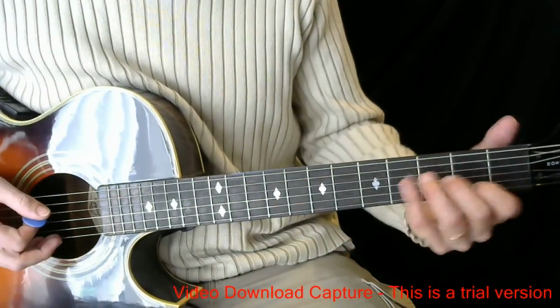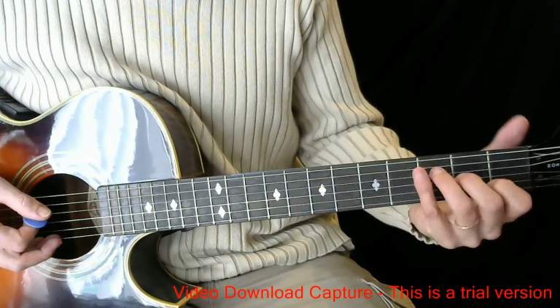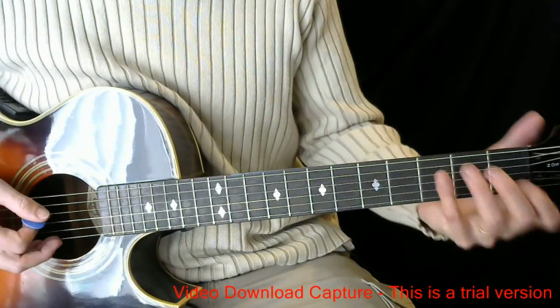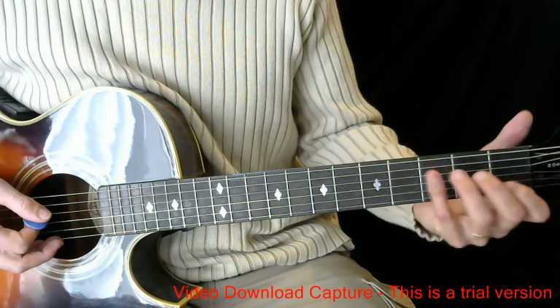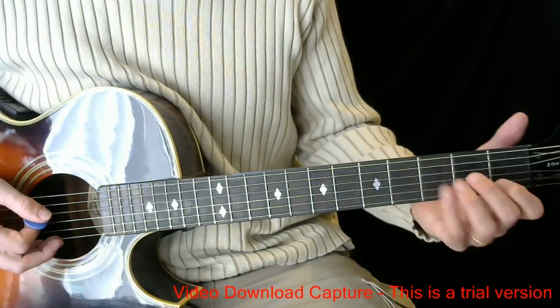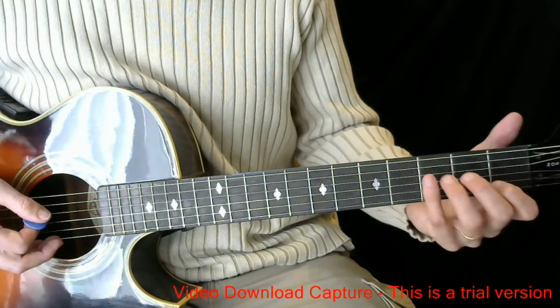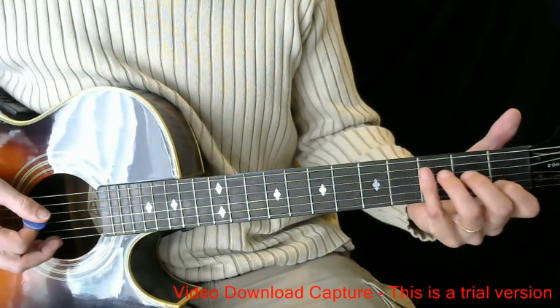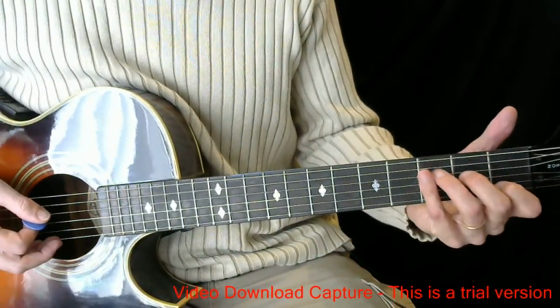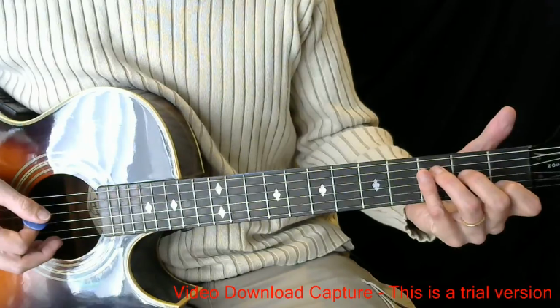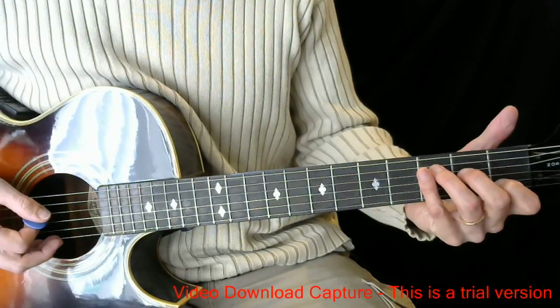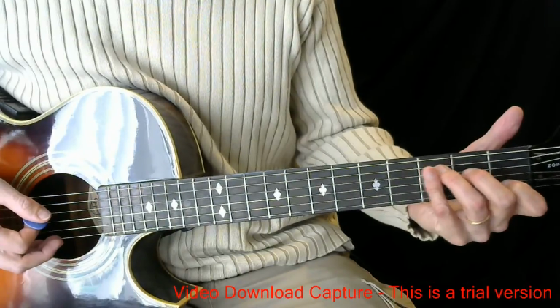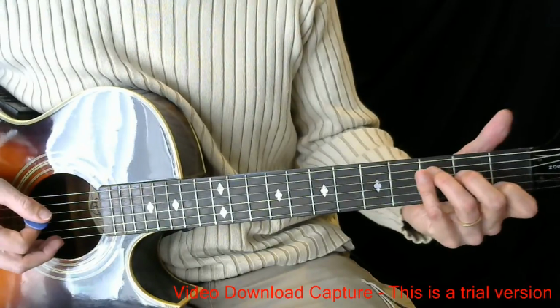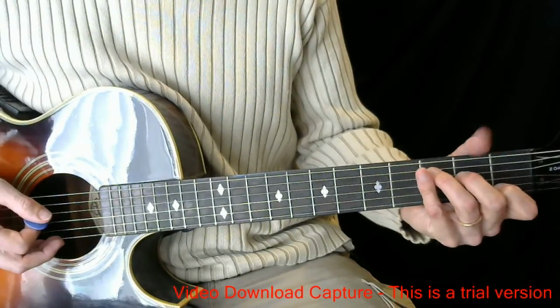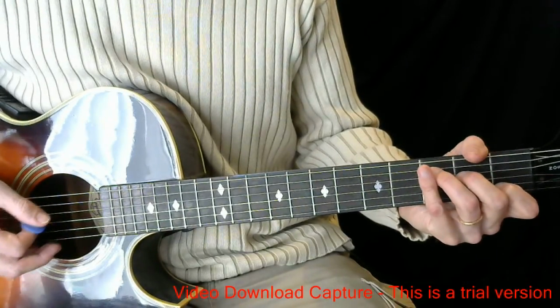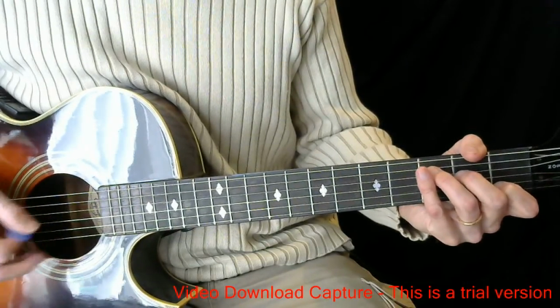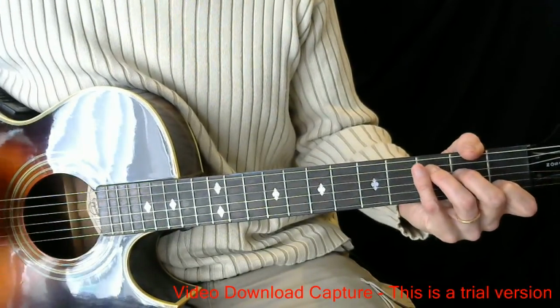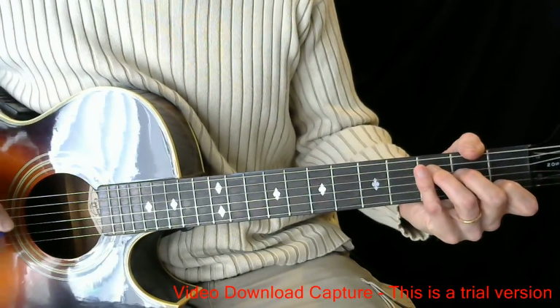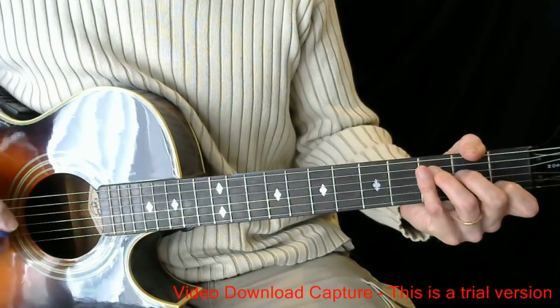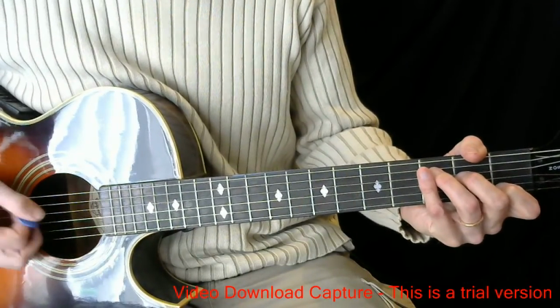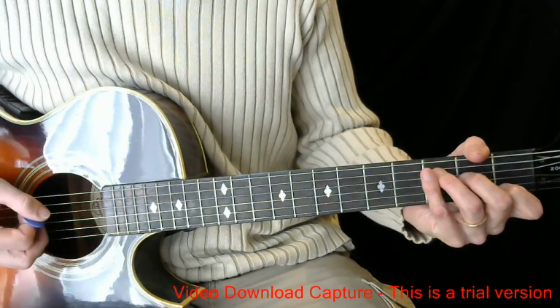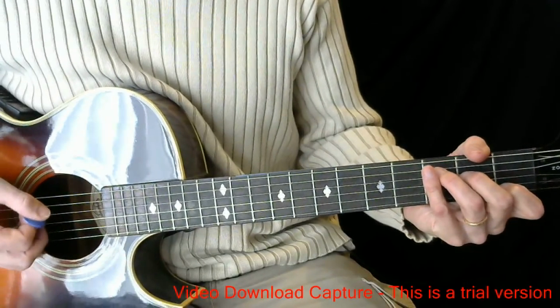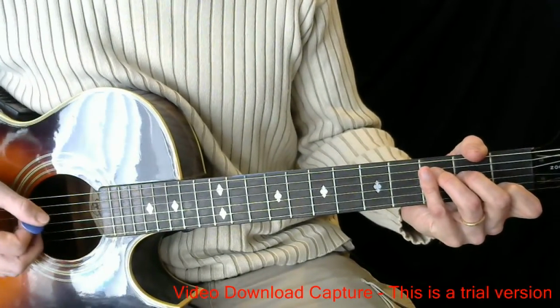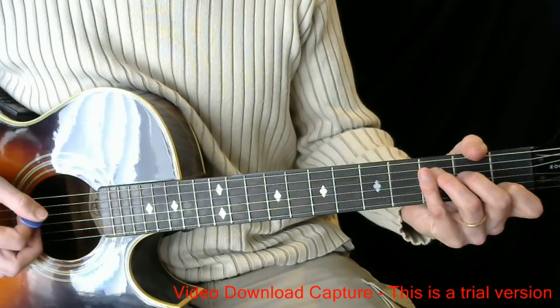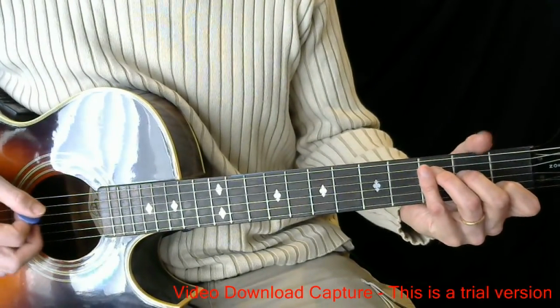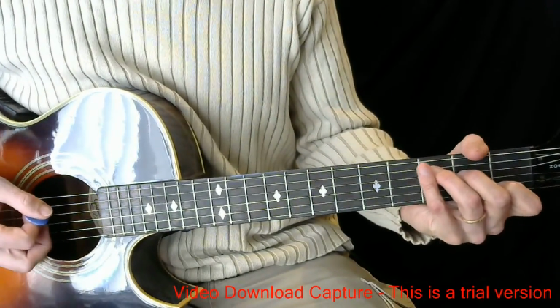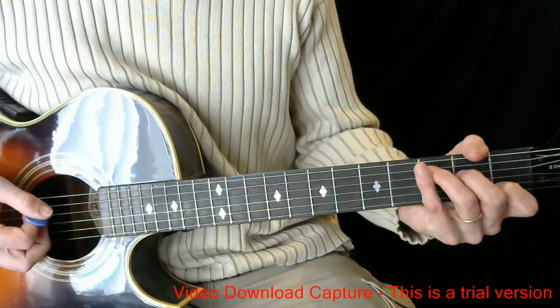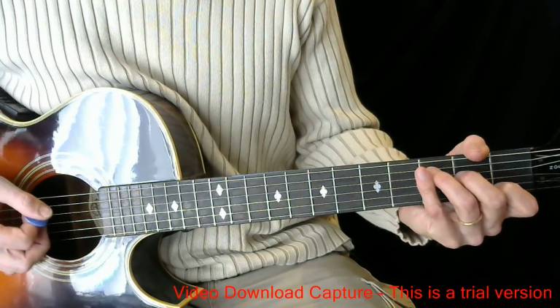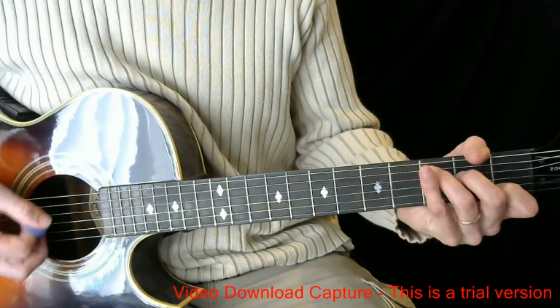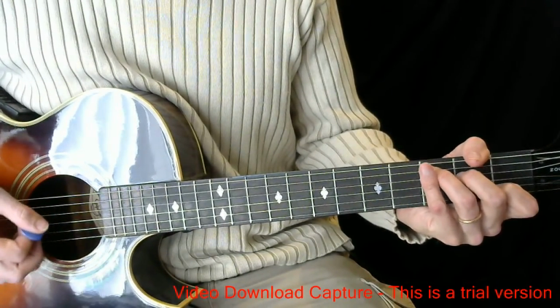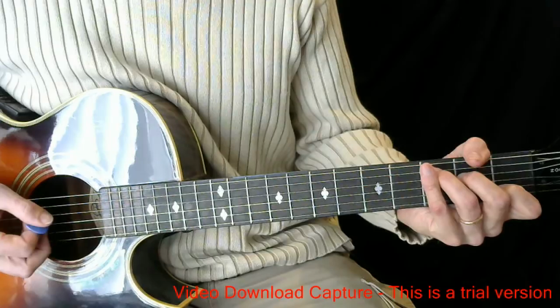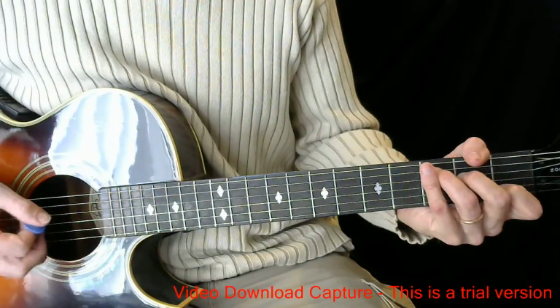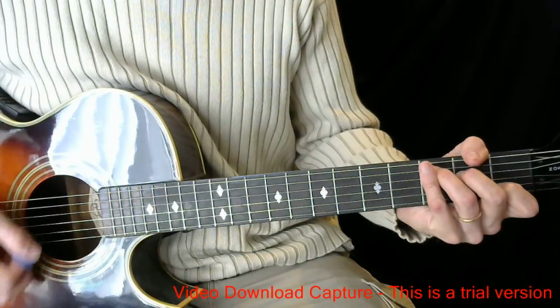The first chorus is convenient to show you because they don't do any actual strumming in it. It starts on a C chord, and it goes like this.